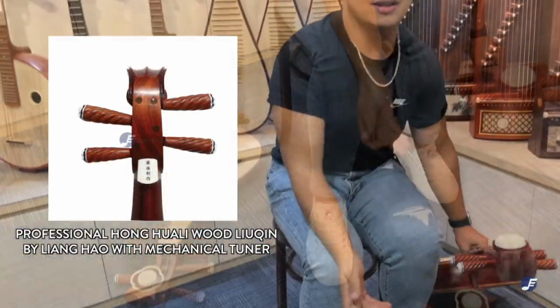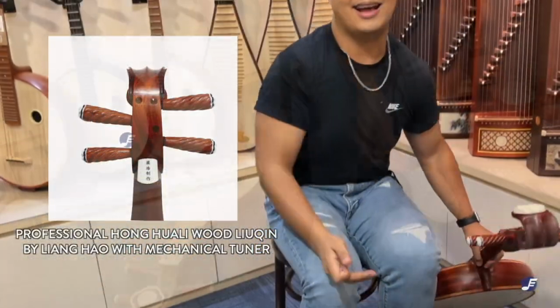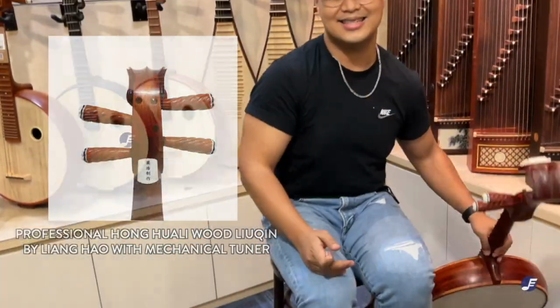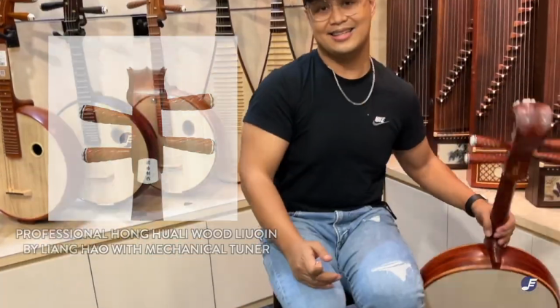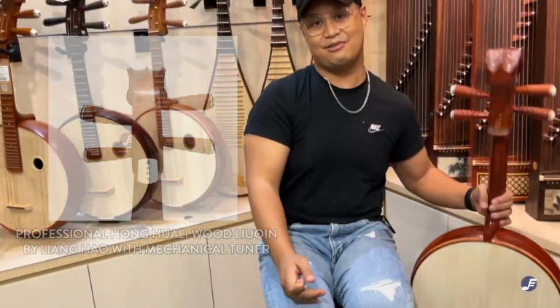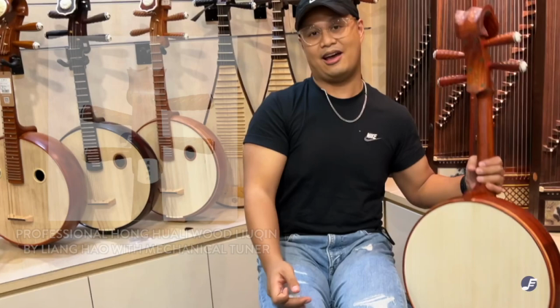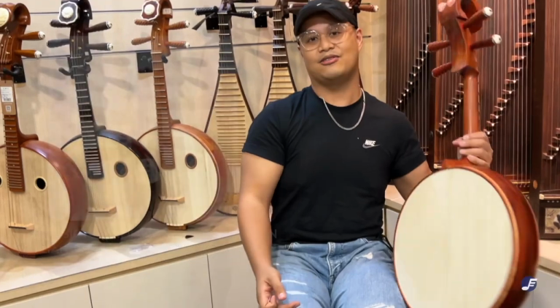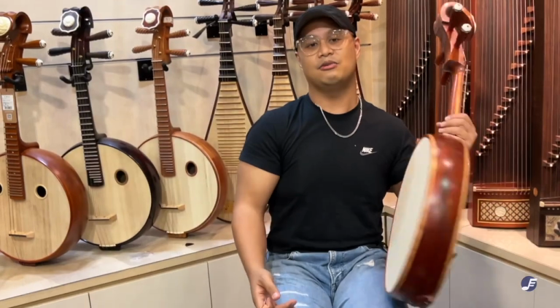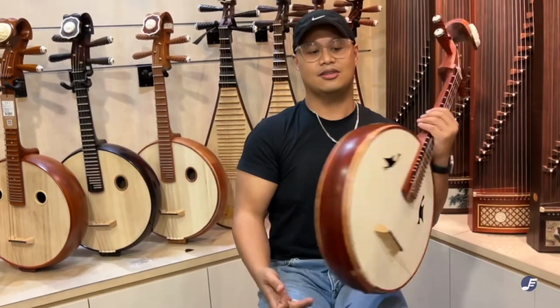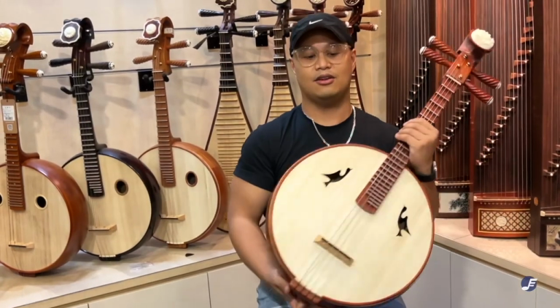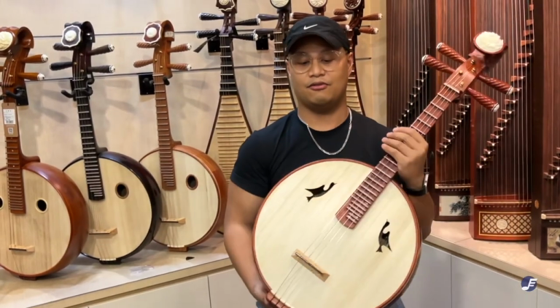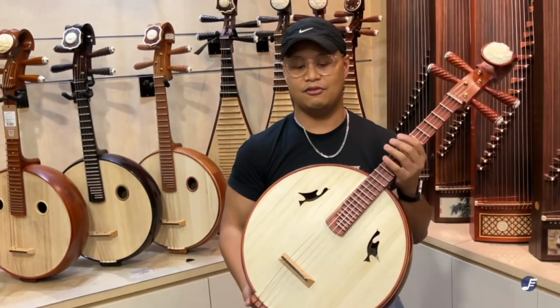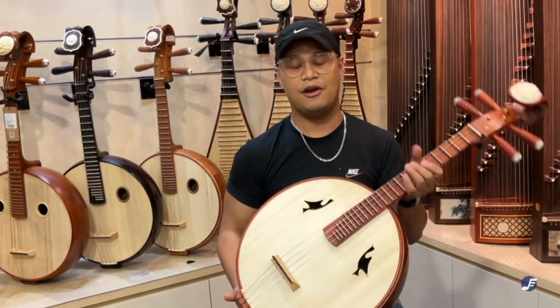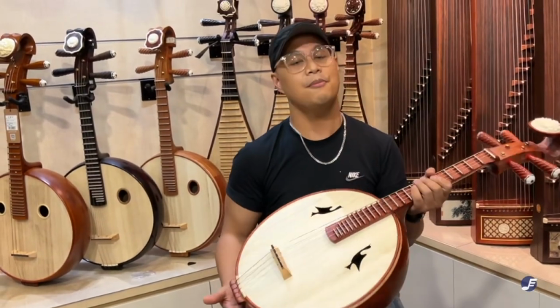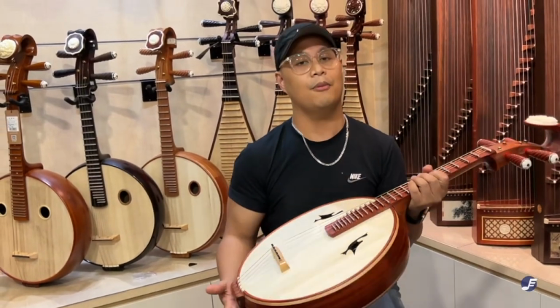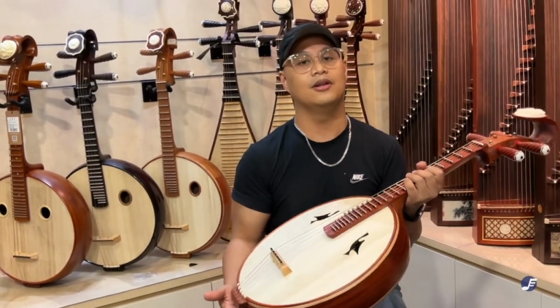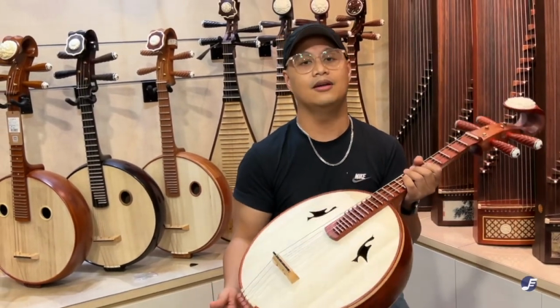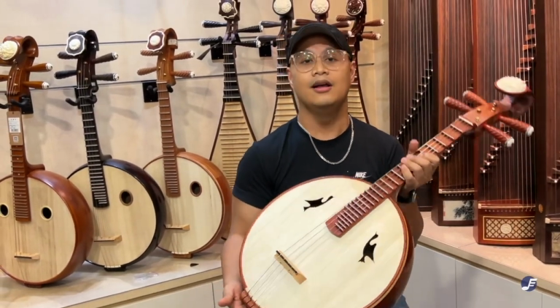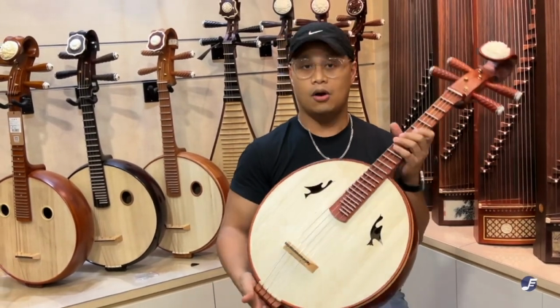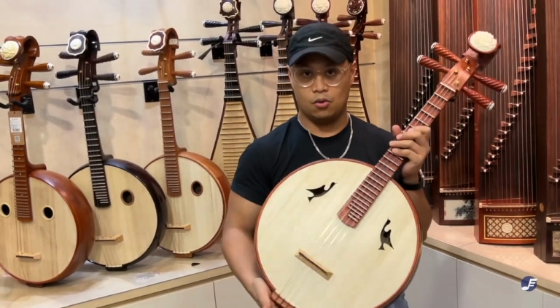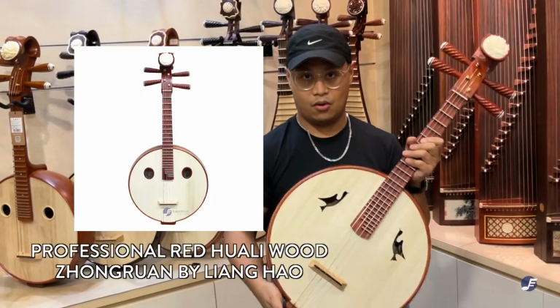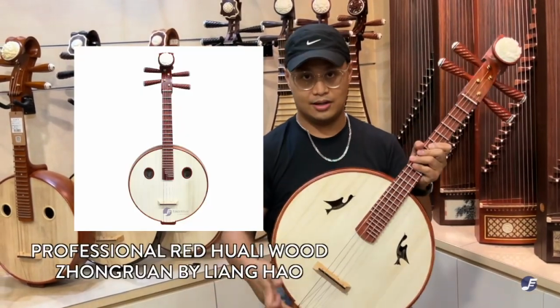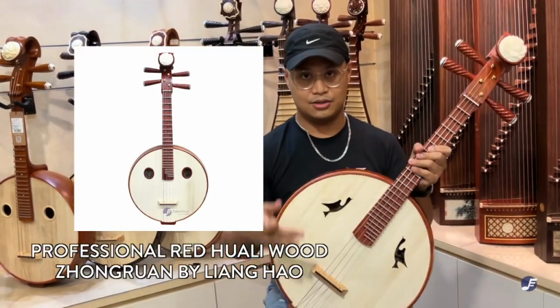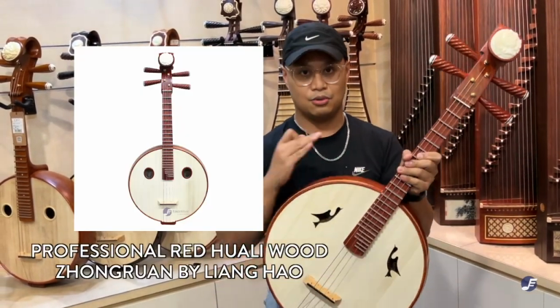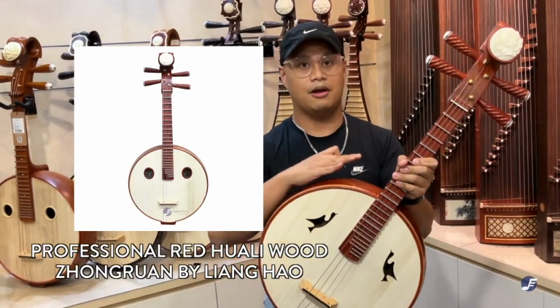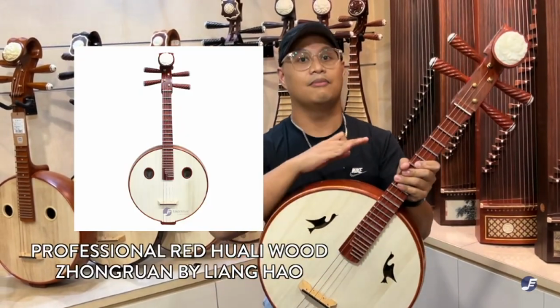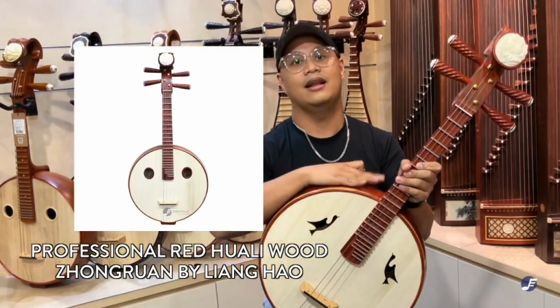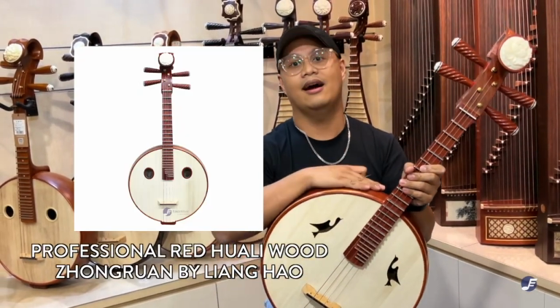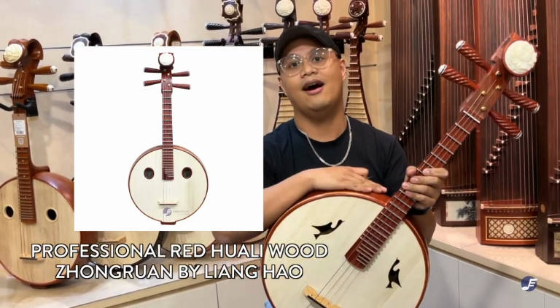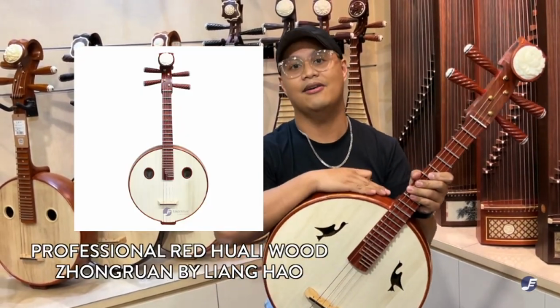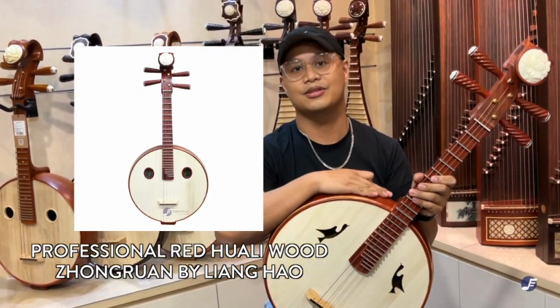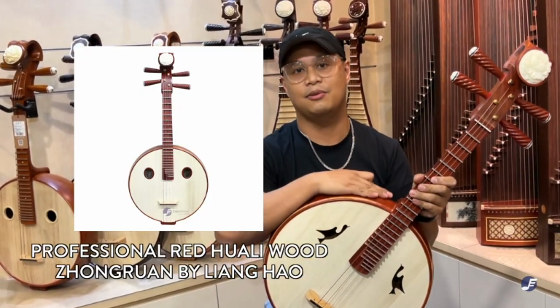Lastly, we have the return of the very popular Hong Hua Li Zong Ran by Liang Hao as well.